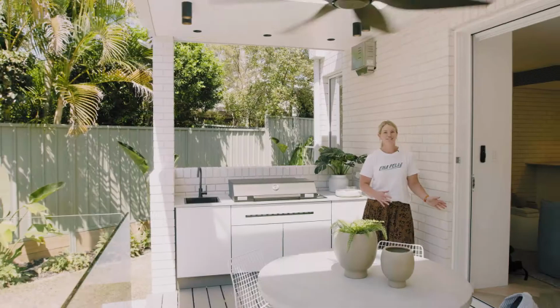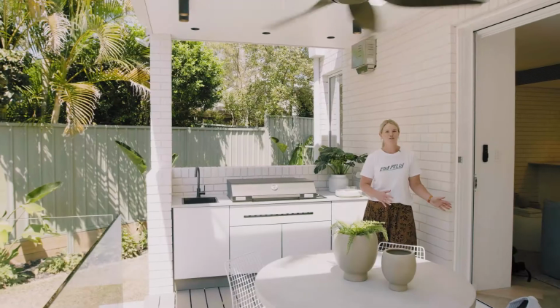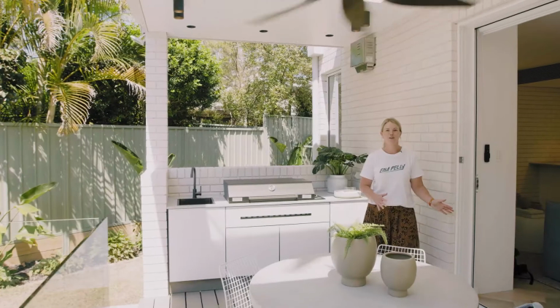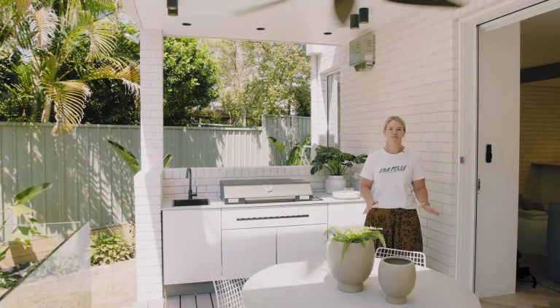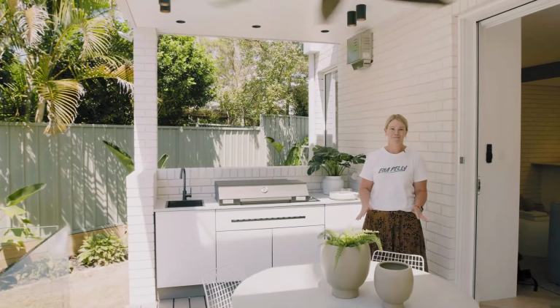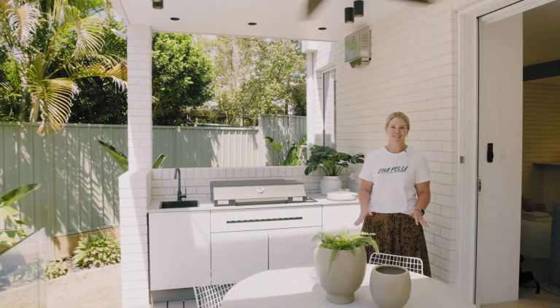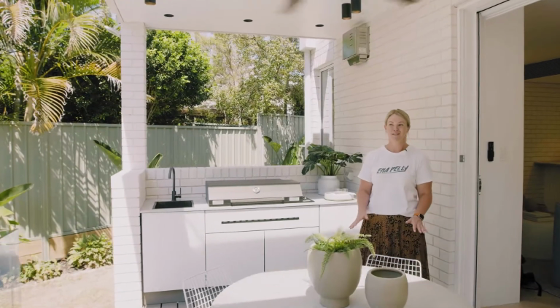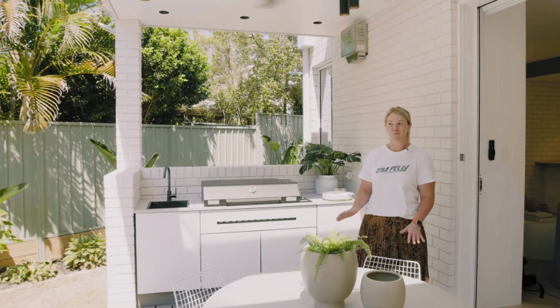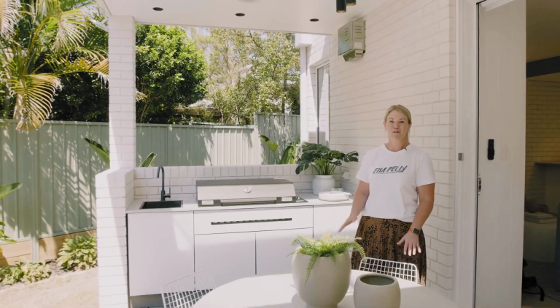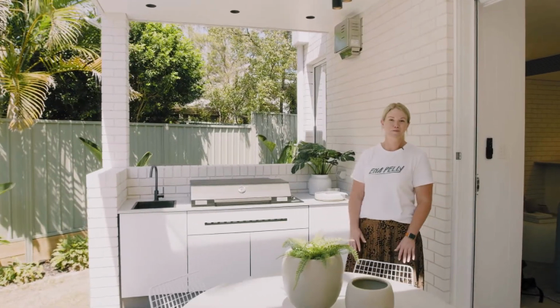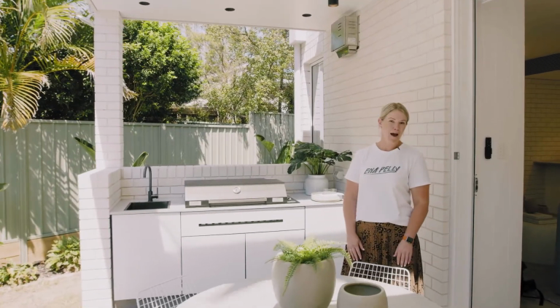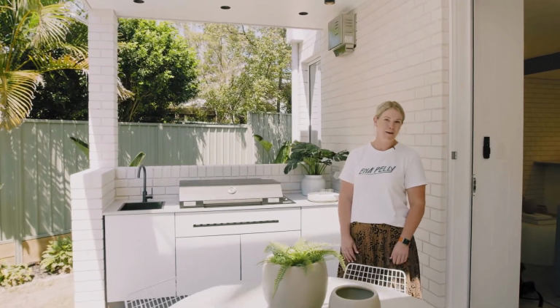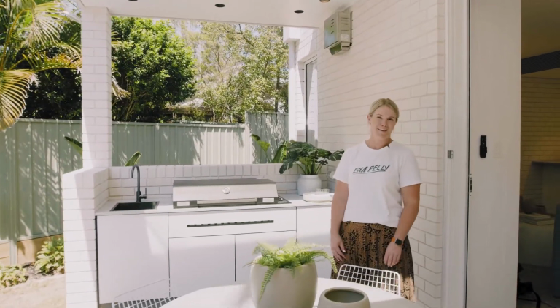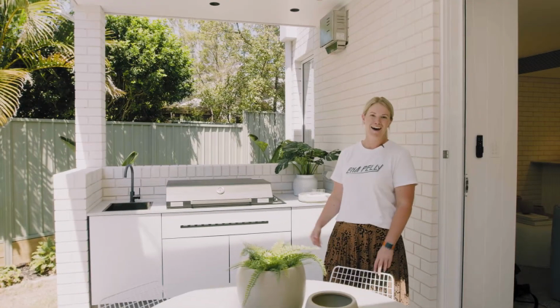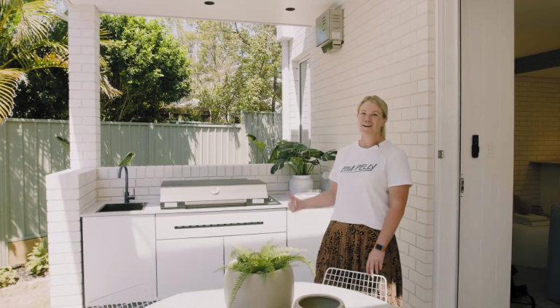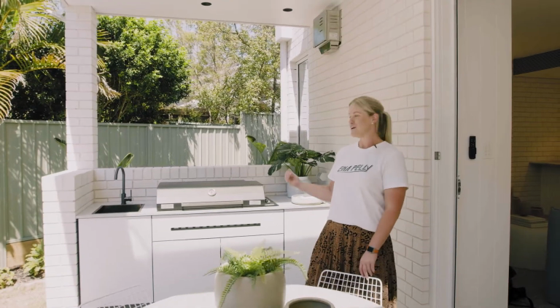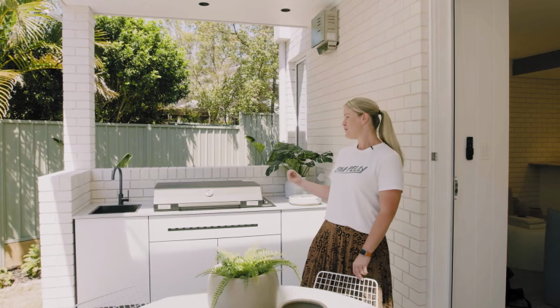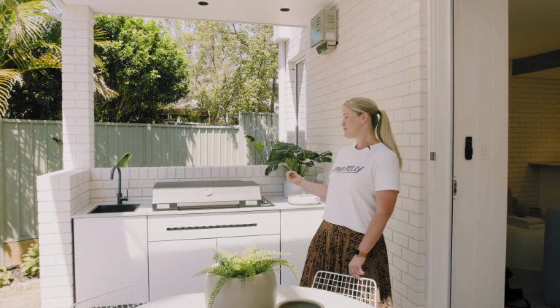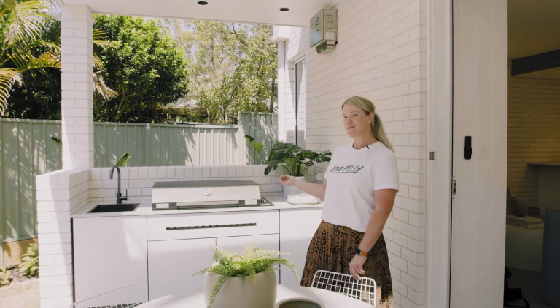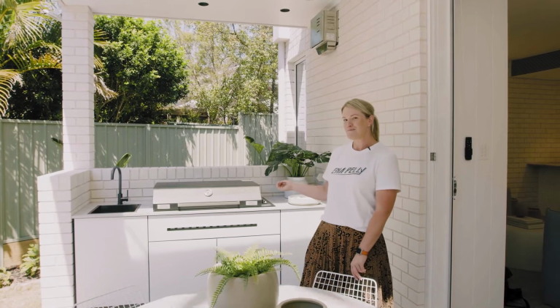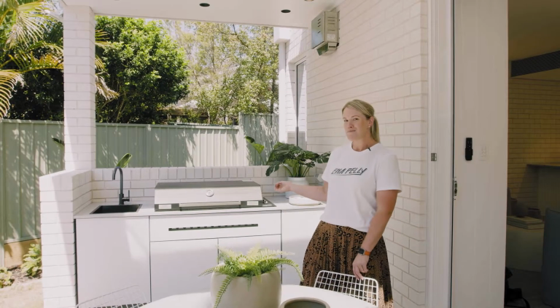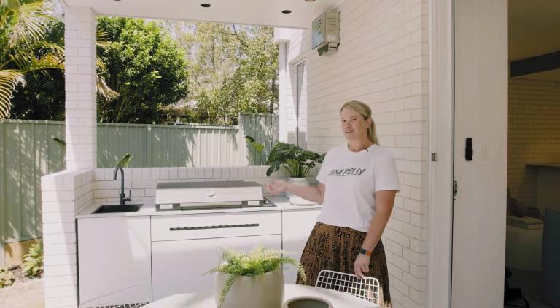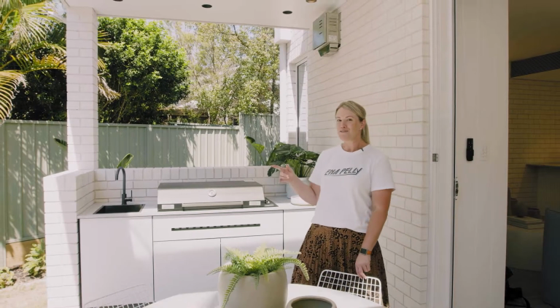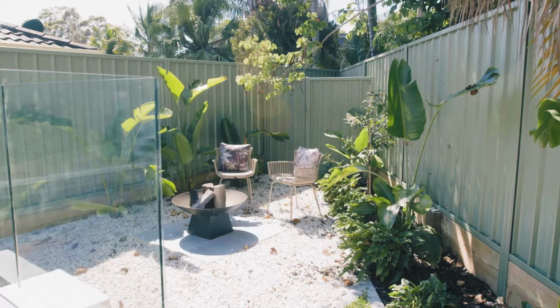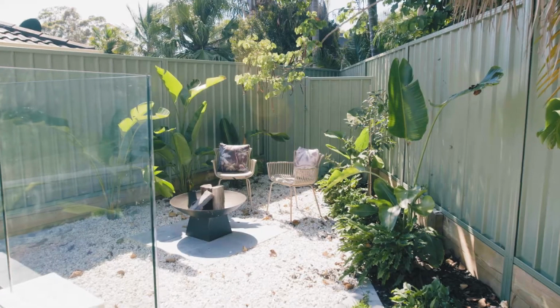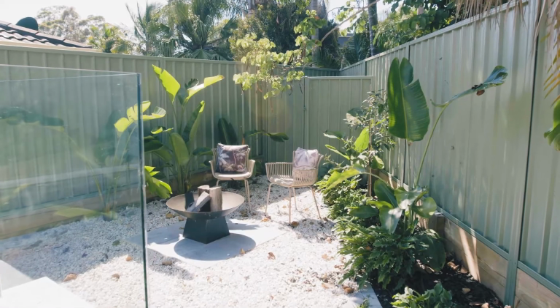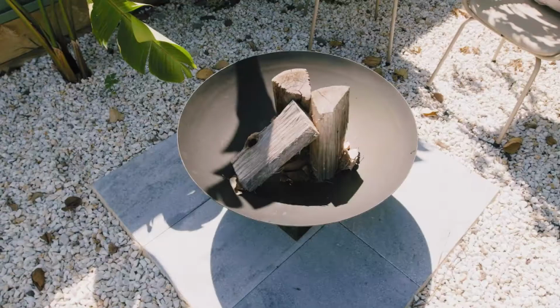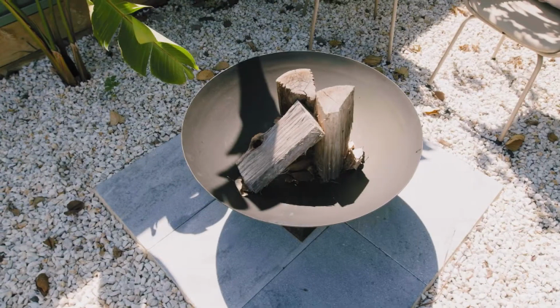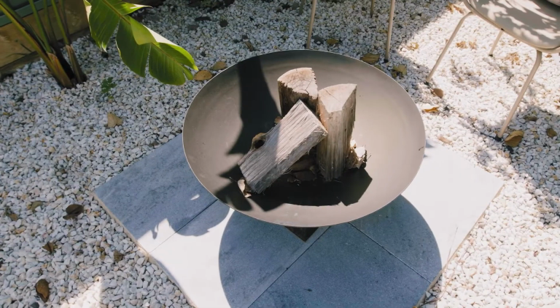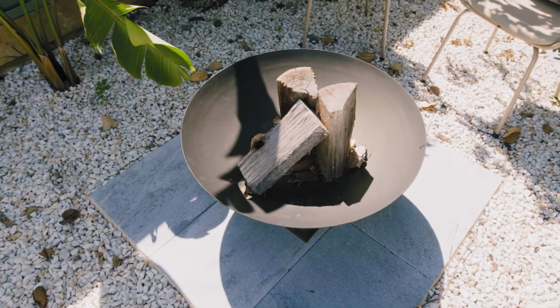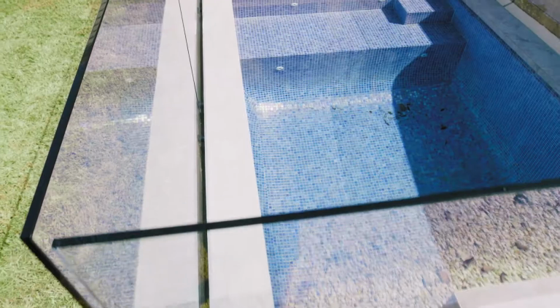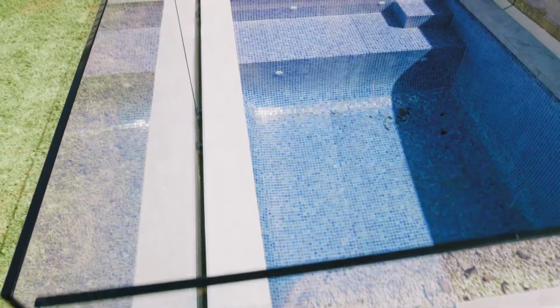Indoors flow seamlessly to your beautiful, bright backyard, equipped with a built-in barbecue, a little fire pit area, and a fully tiled plunge pool.